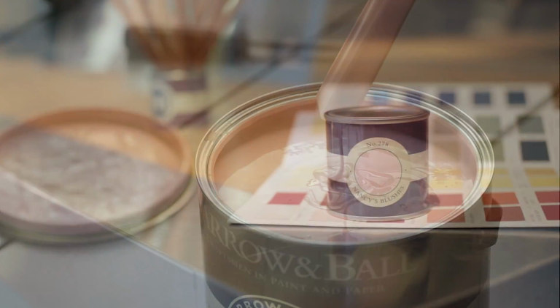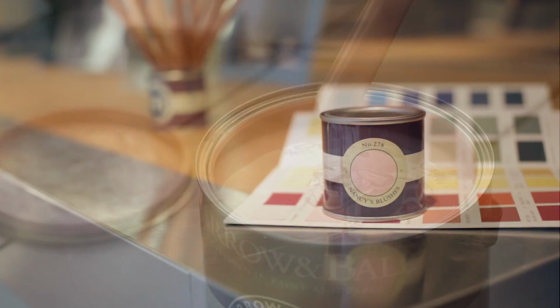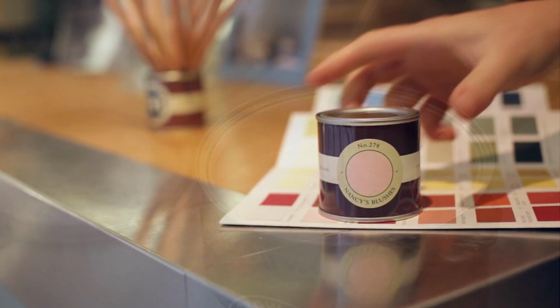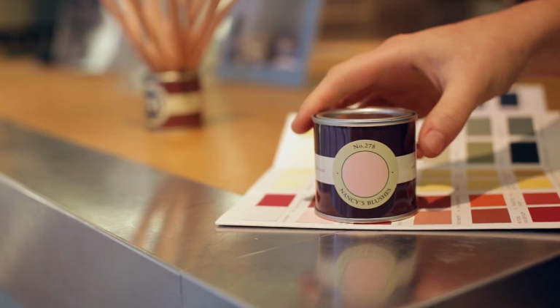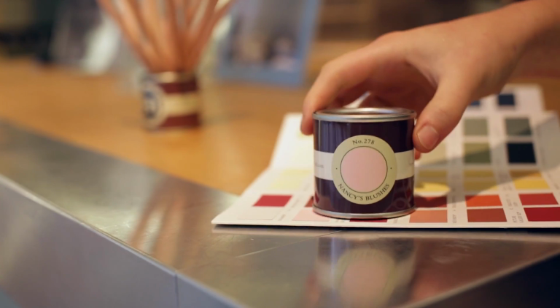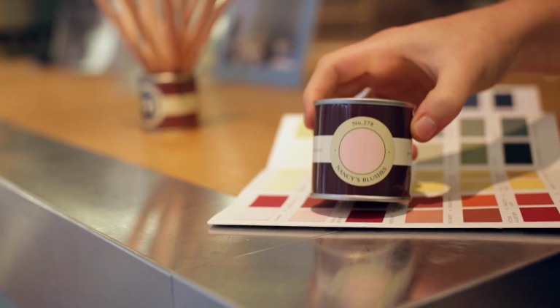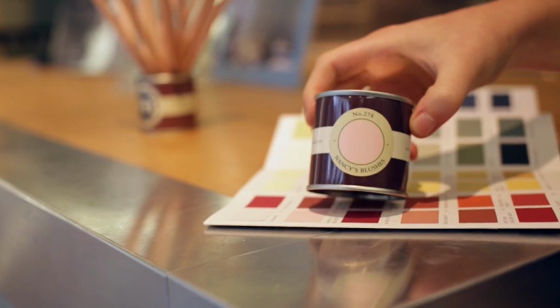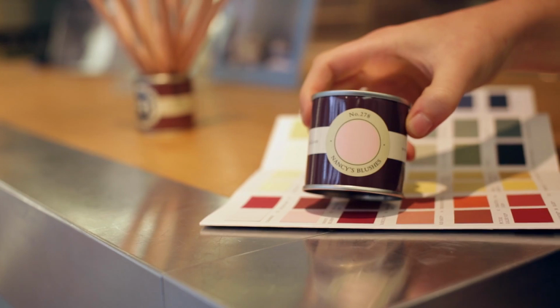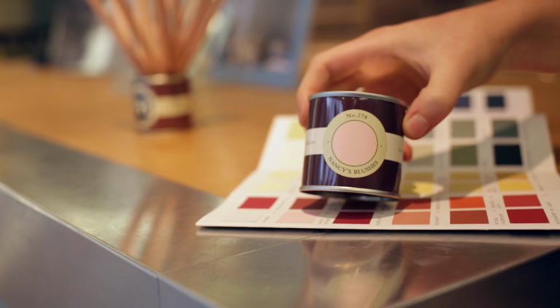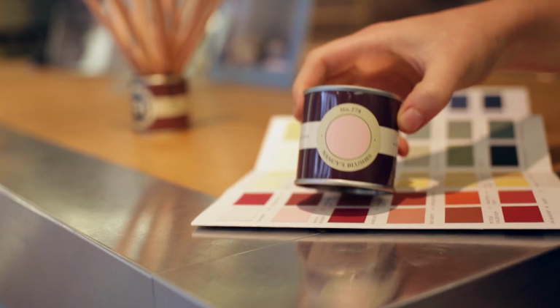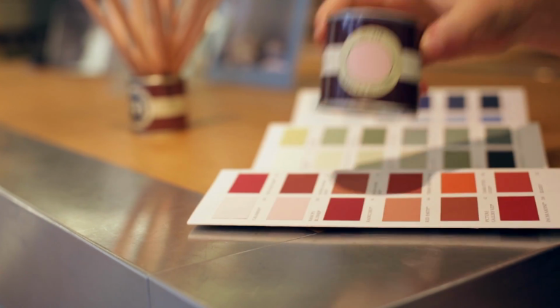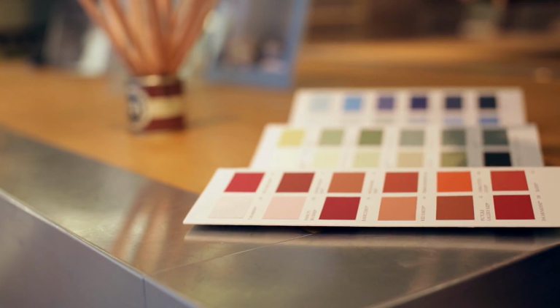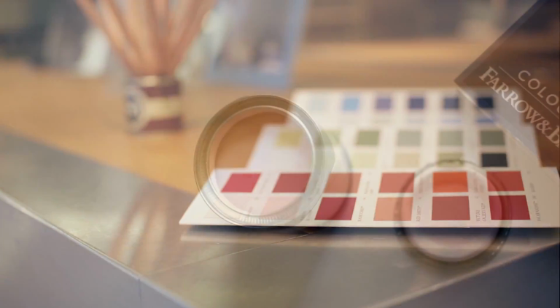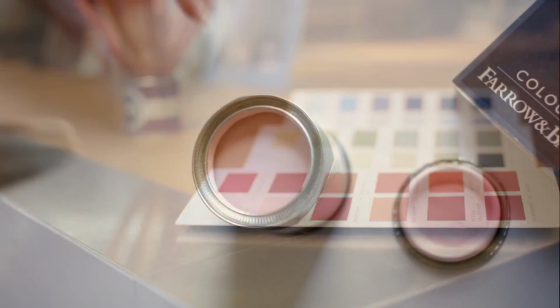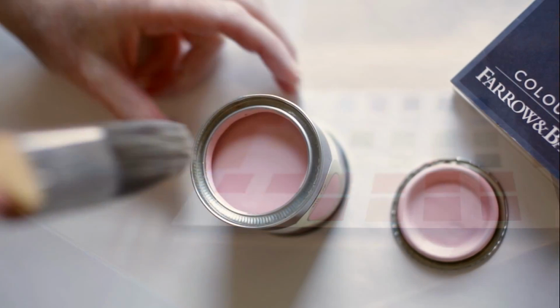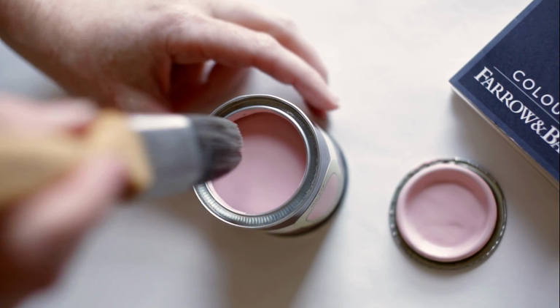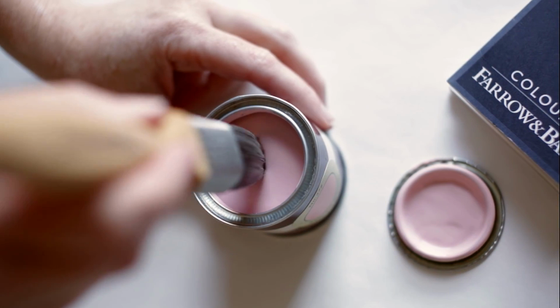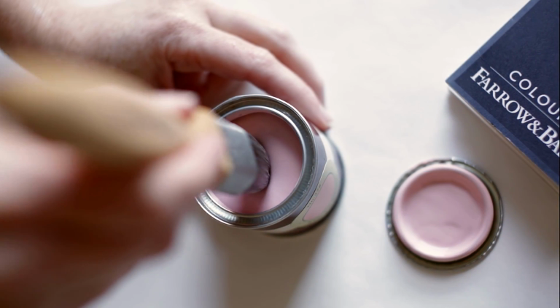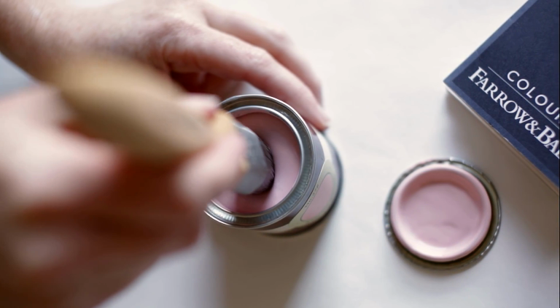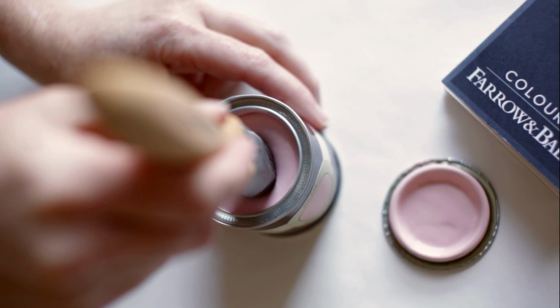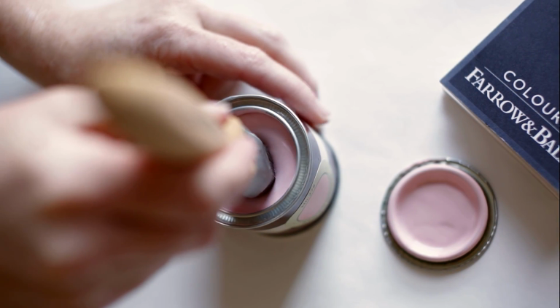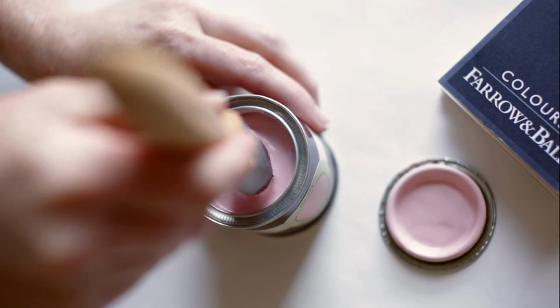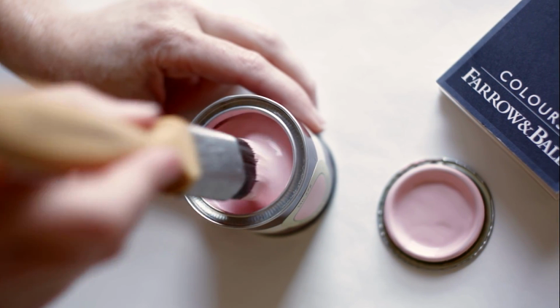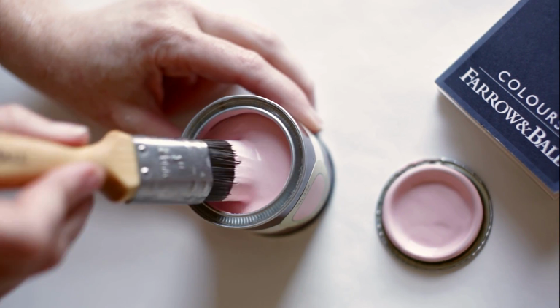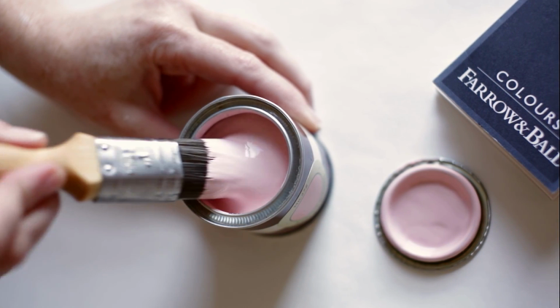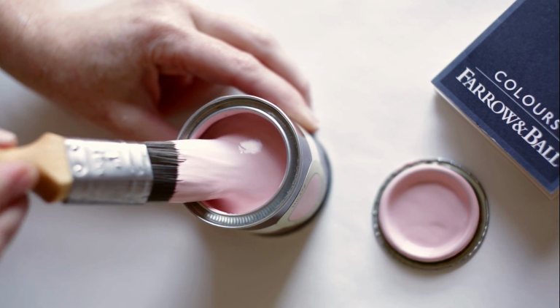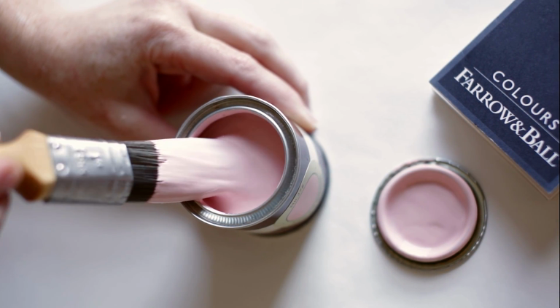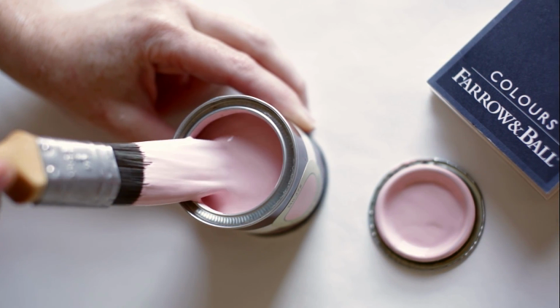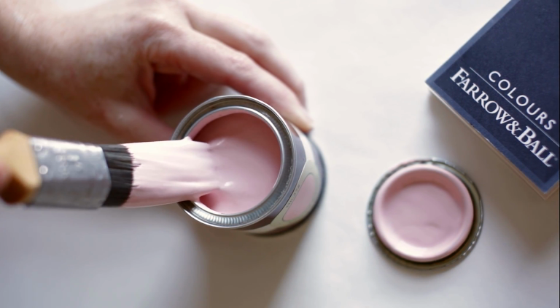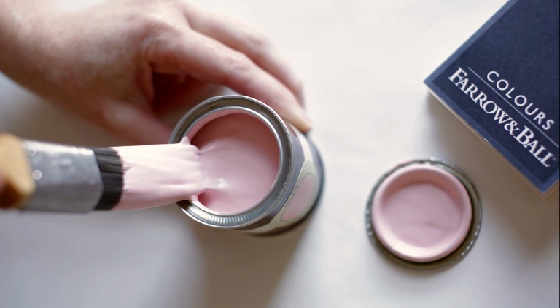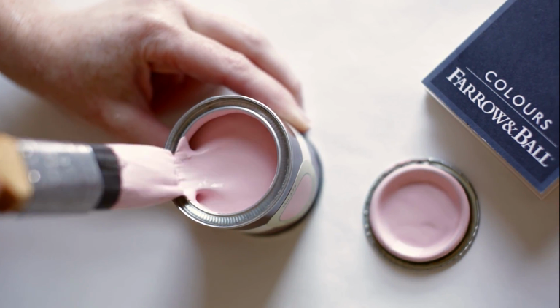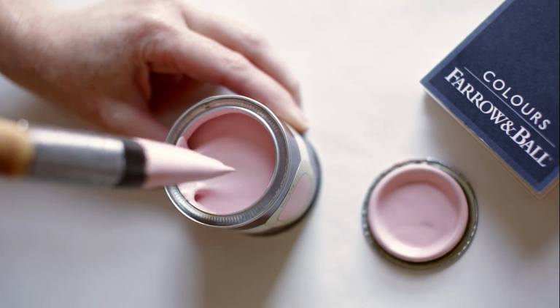The same colour can often look quite different depending on the light, so it is always useful to test them at home first.